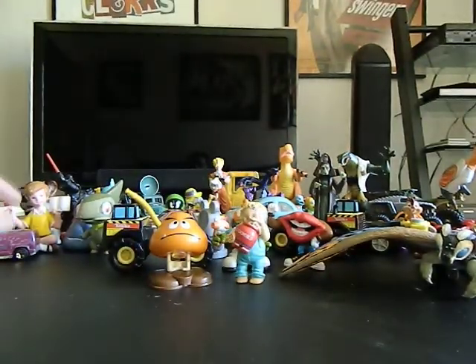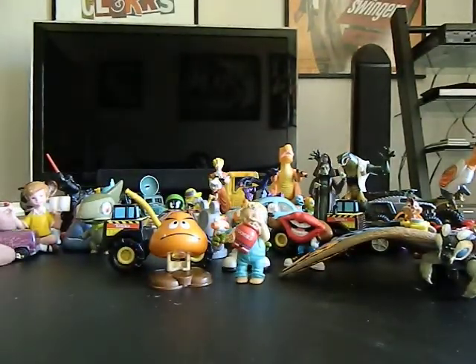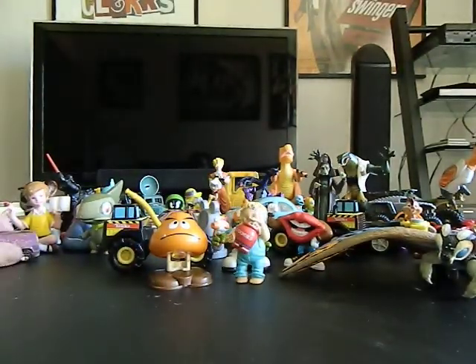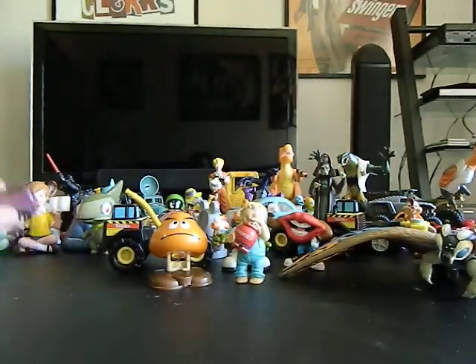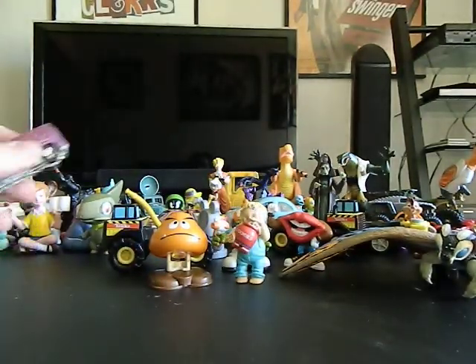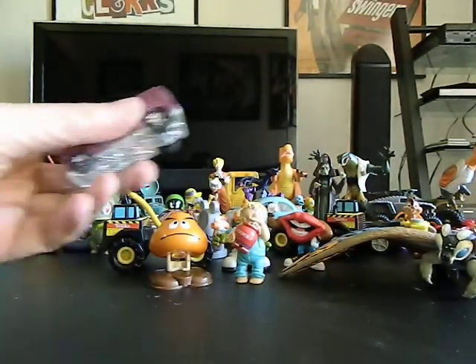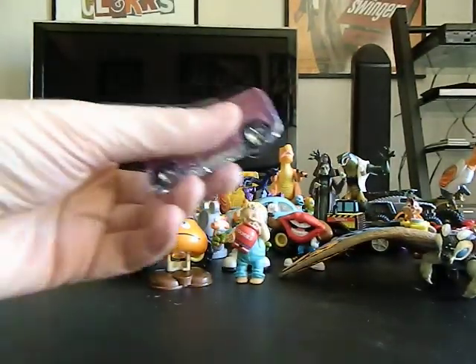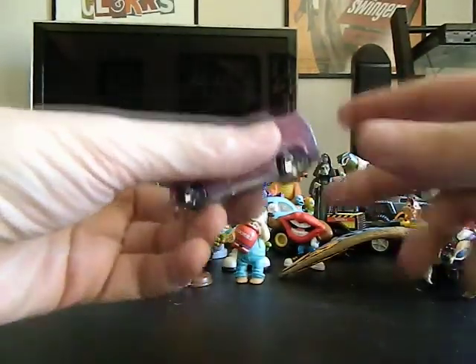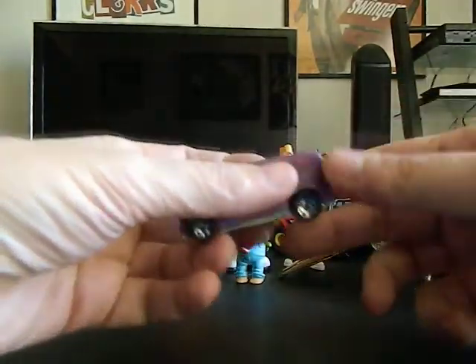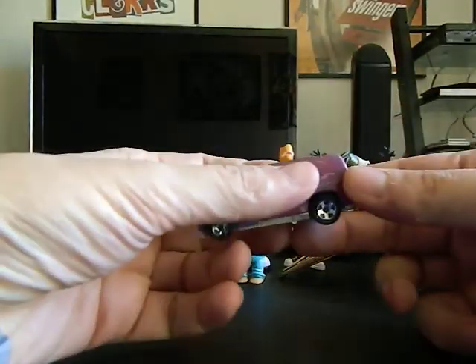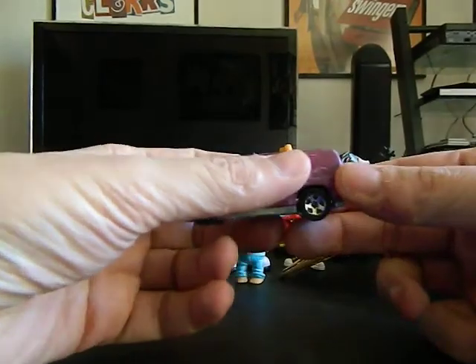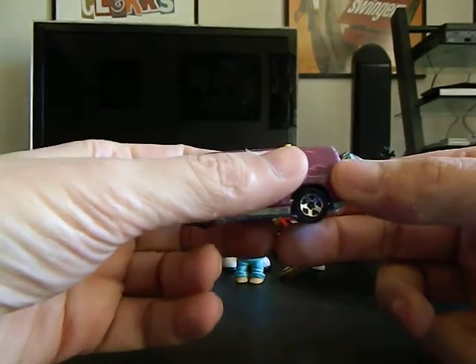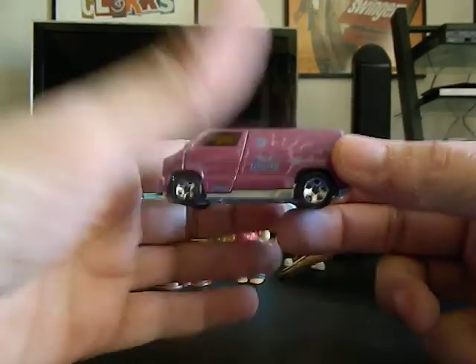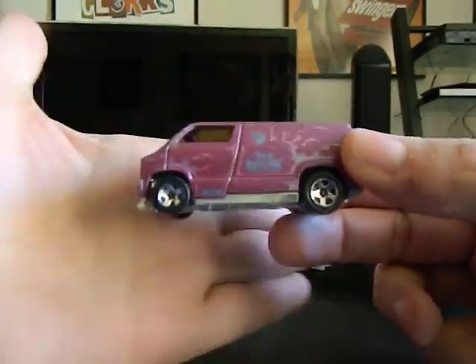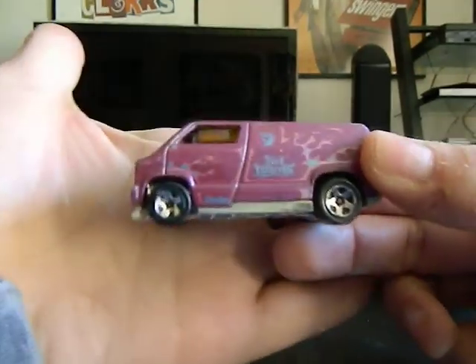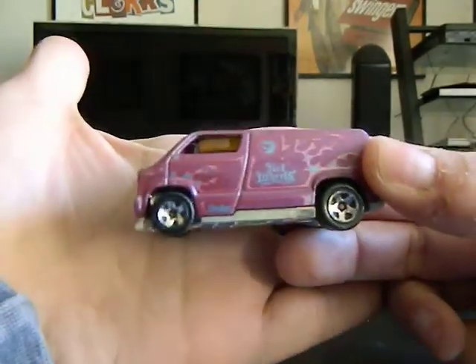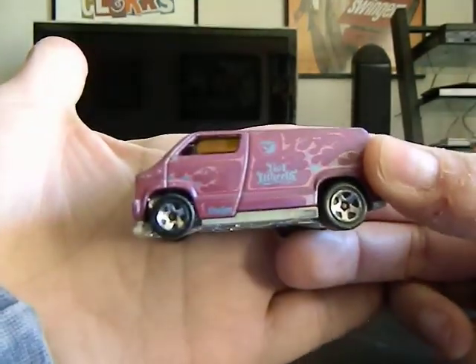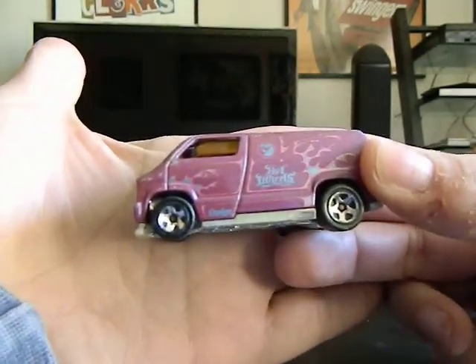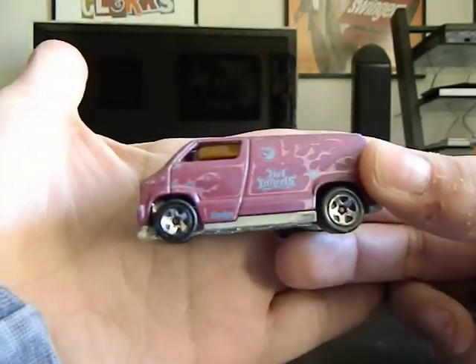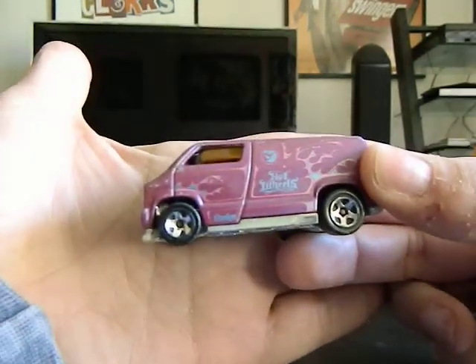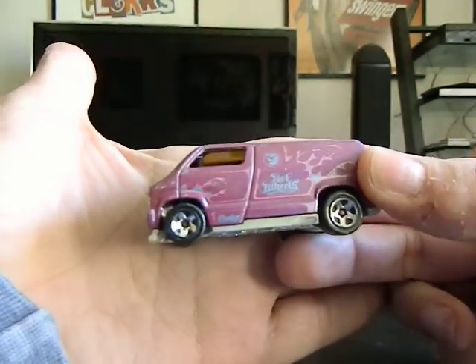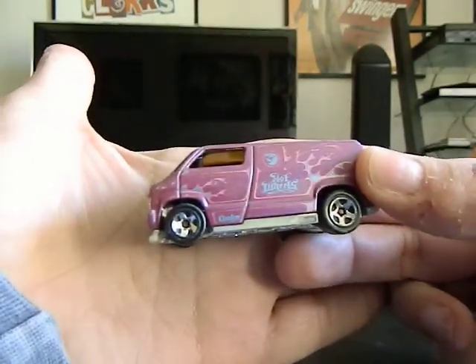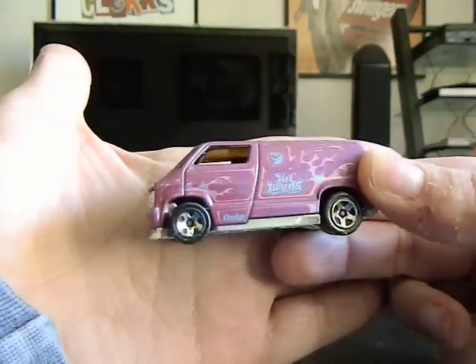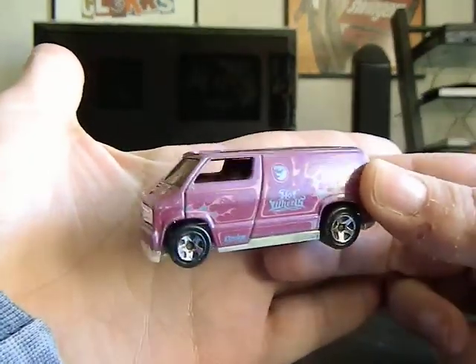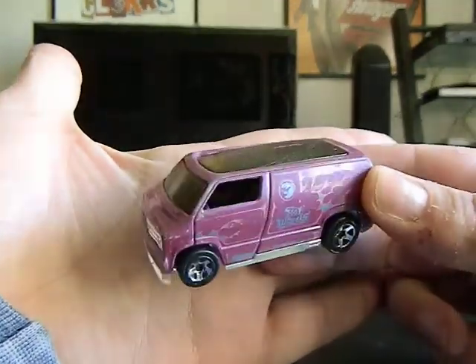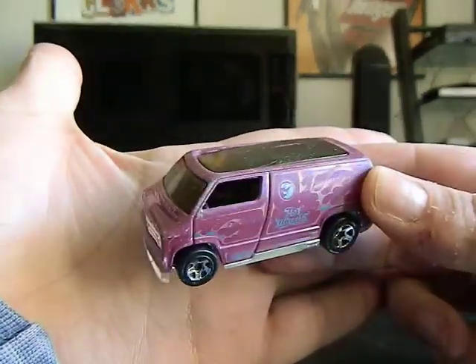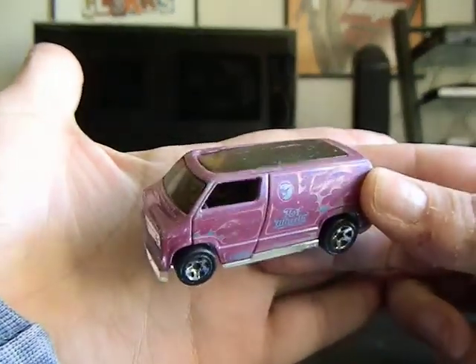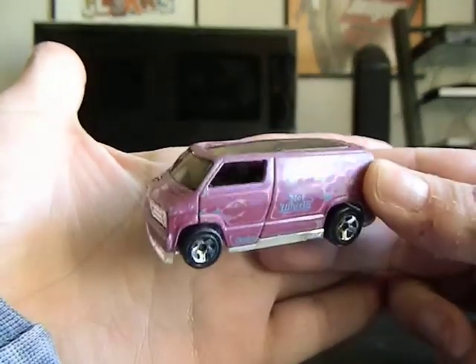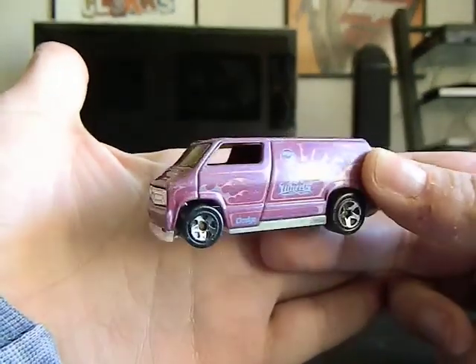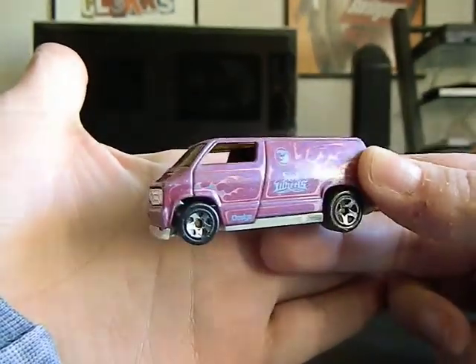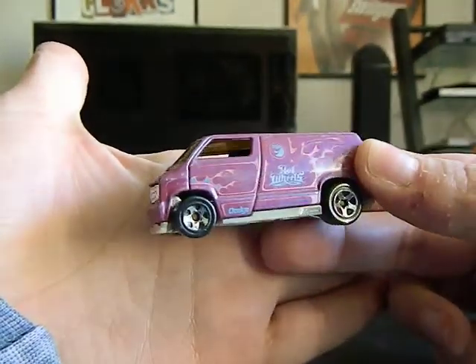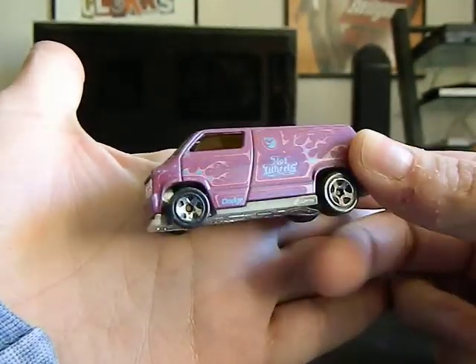Next, Sean Henry — I got this Hot Wheels van. I already have it, so this goes to you.